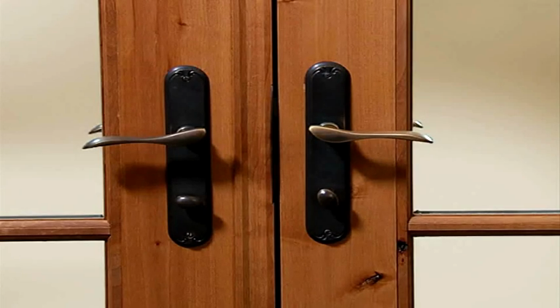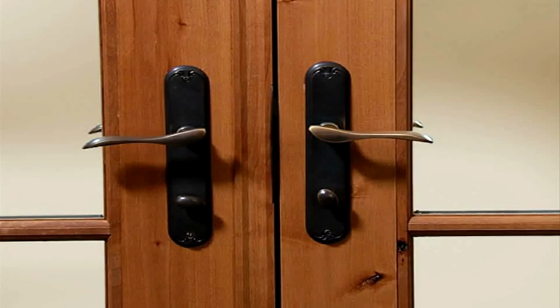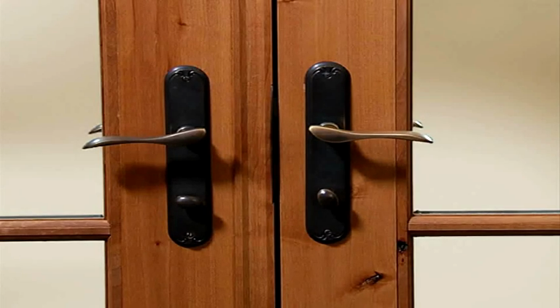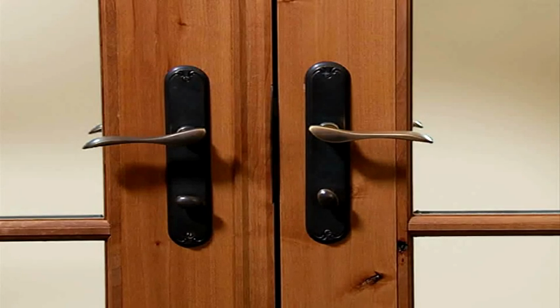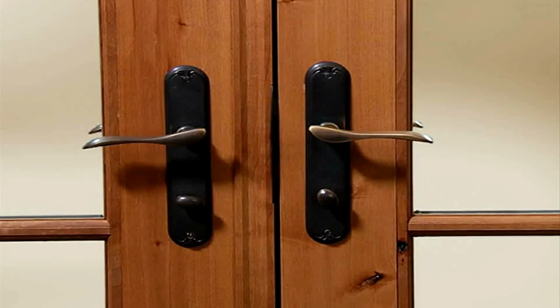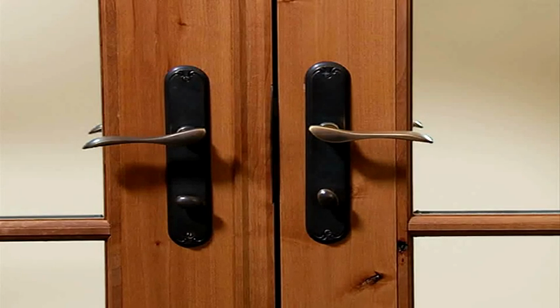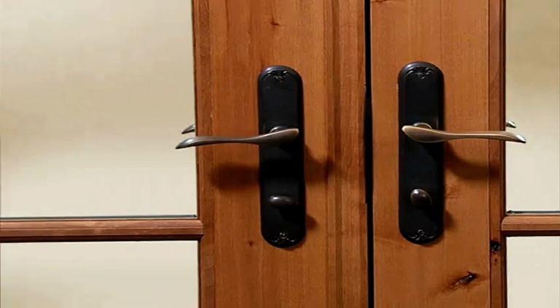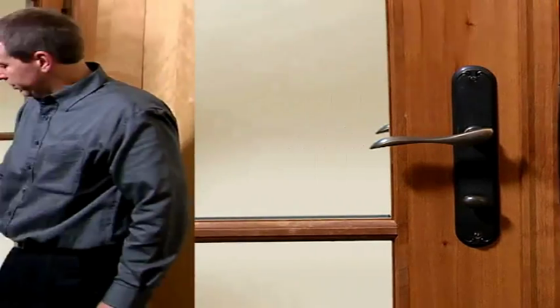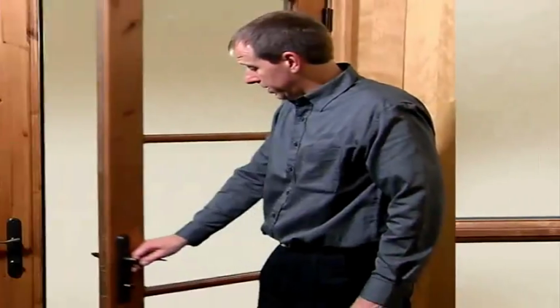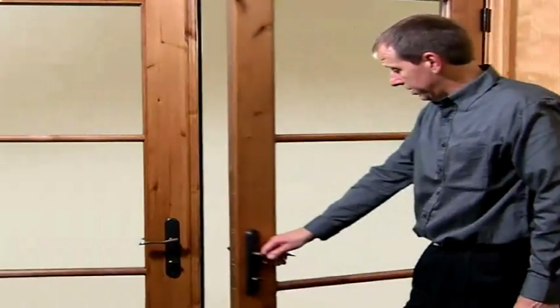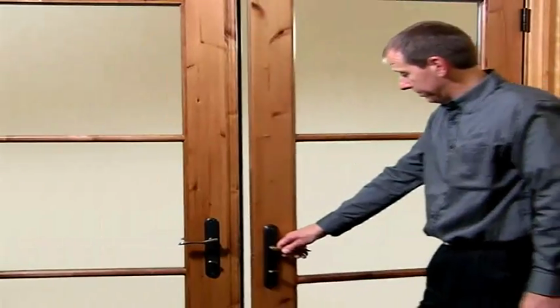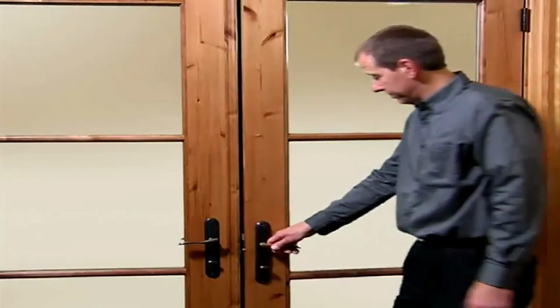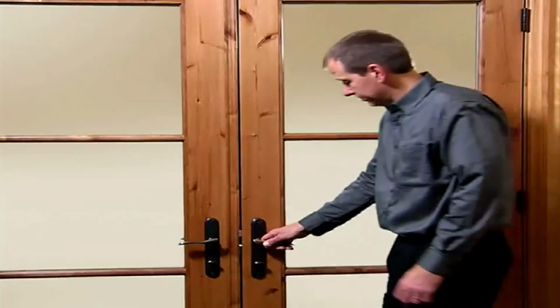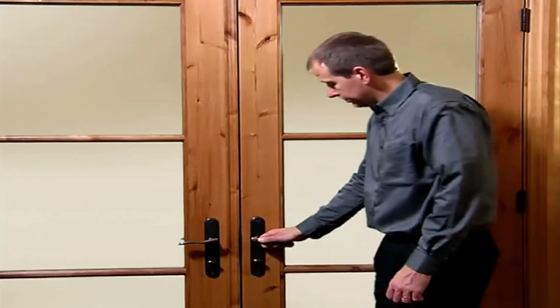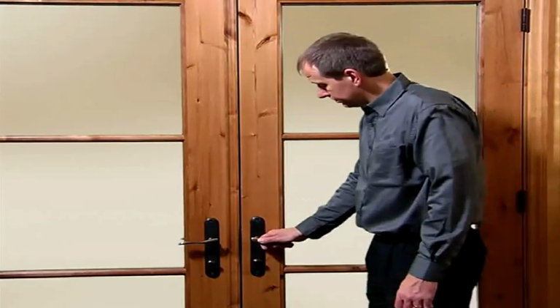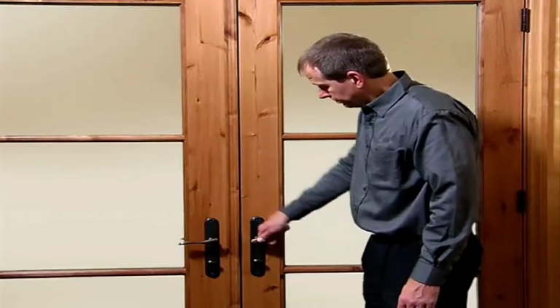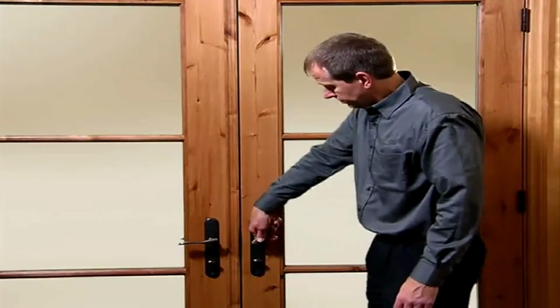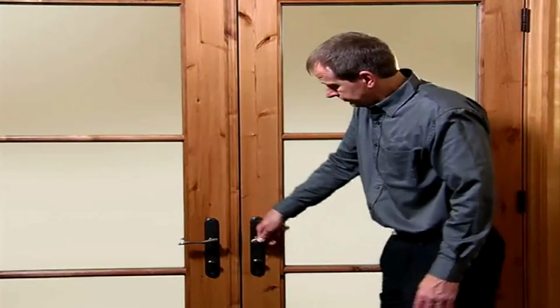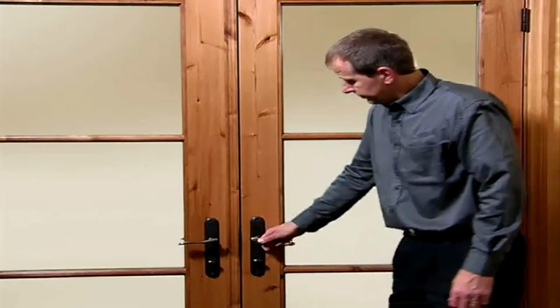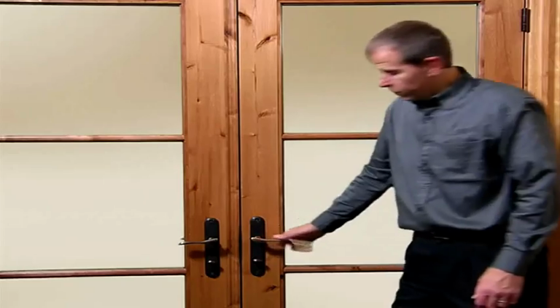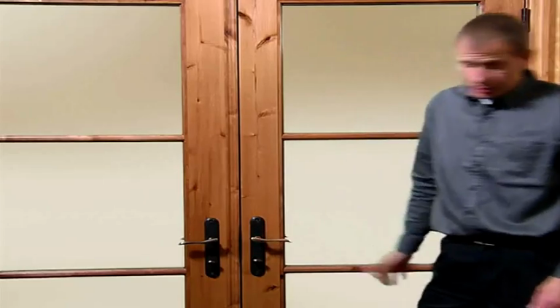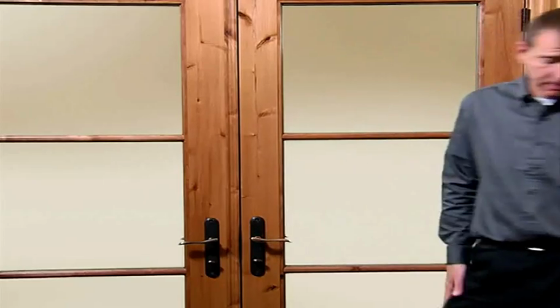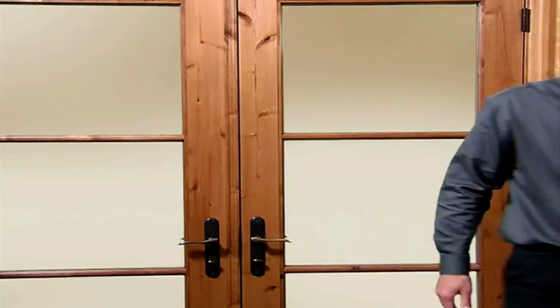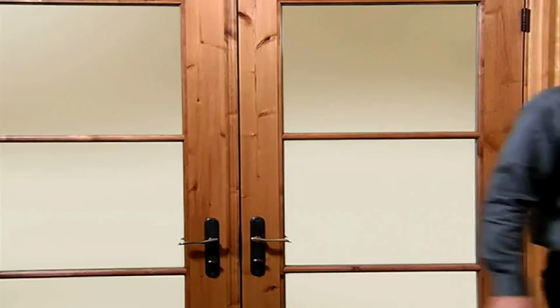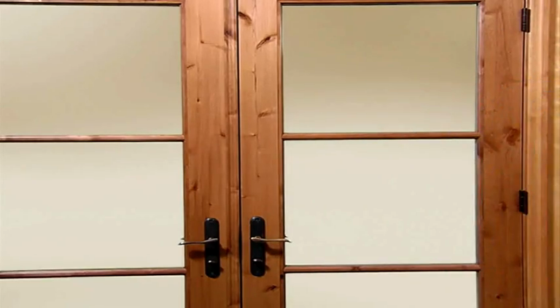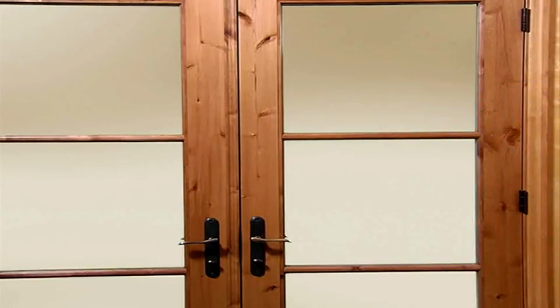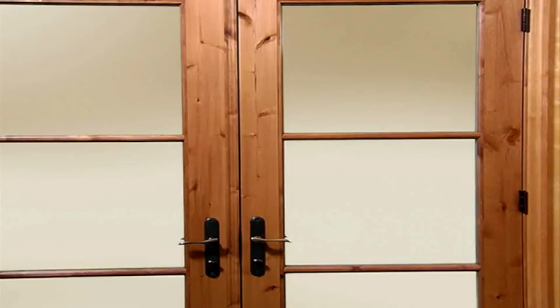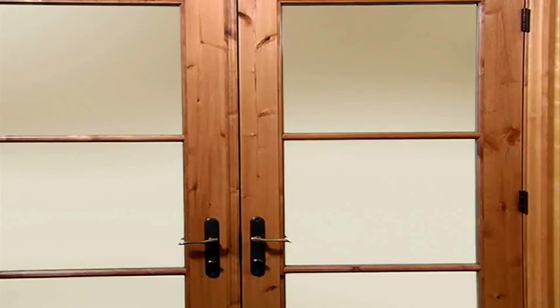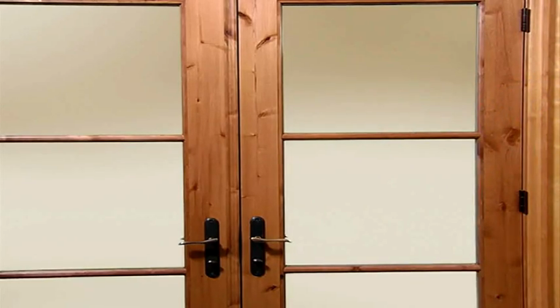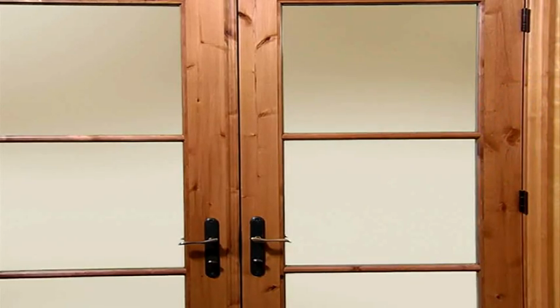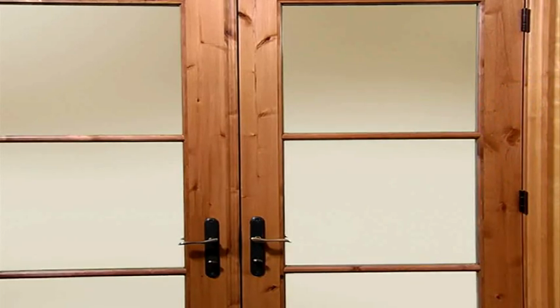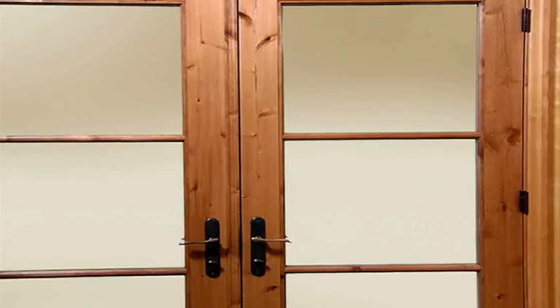It is recommended that you routinely engage the multipoint locking system in order to help keep the panel from warping due to the elements.